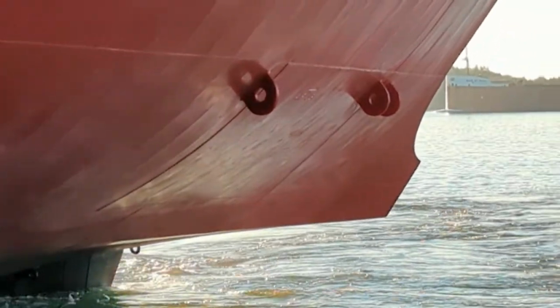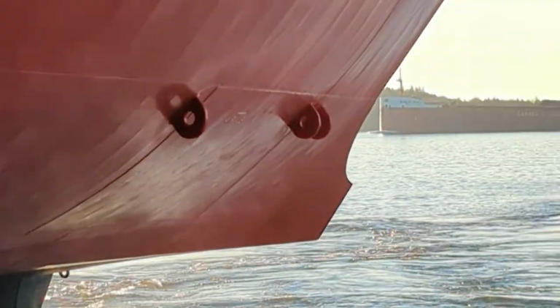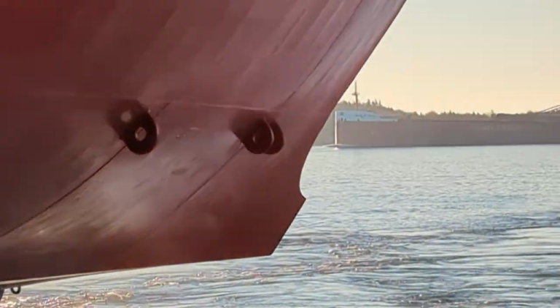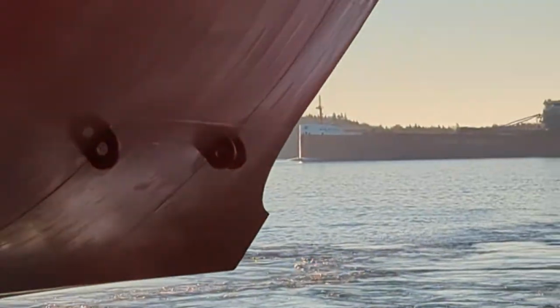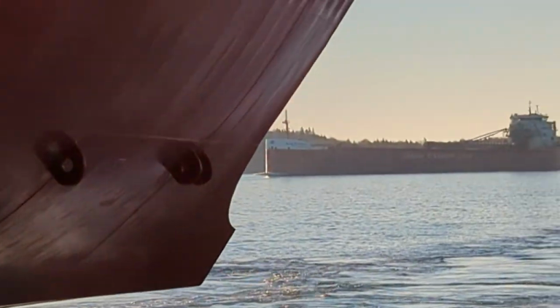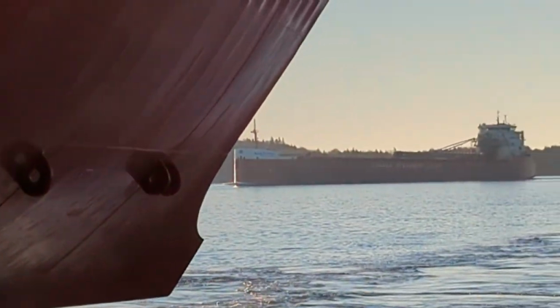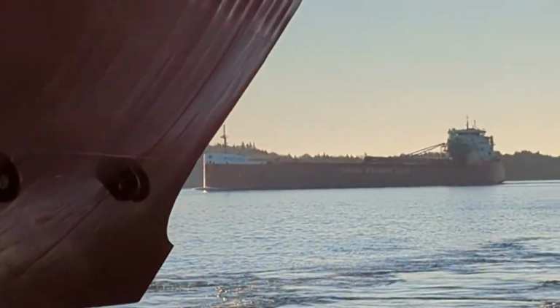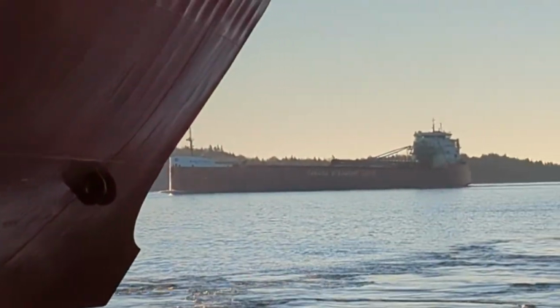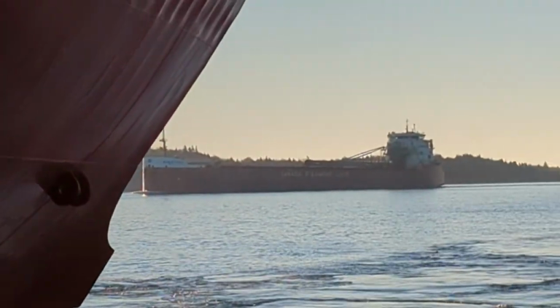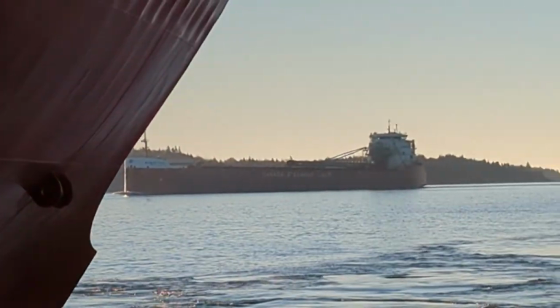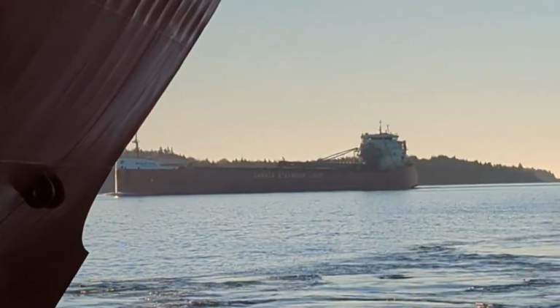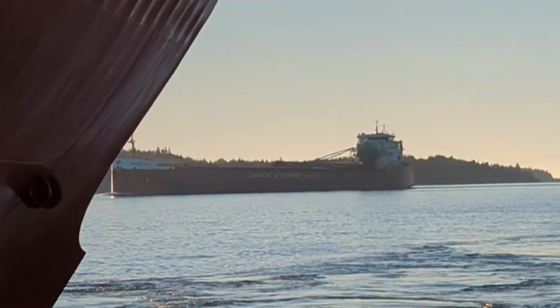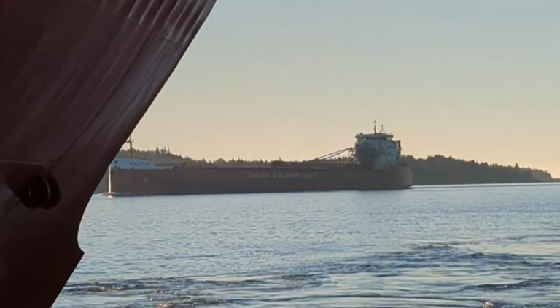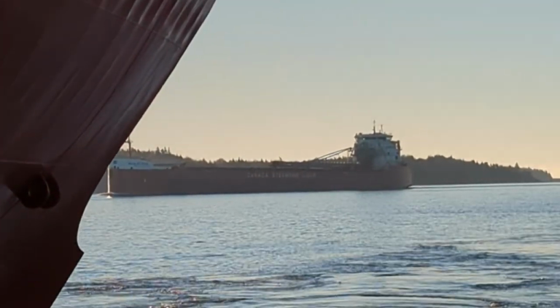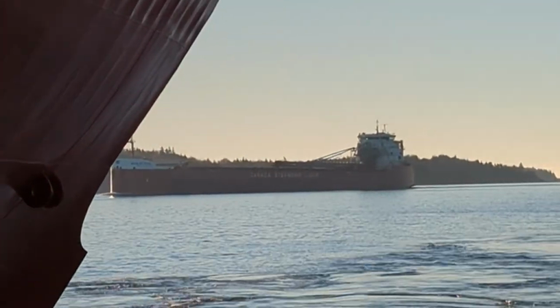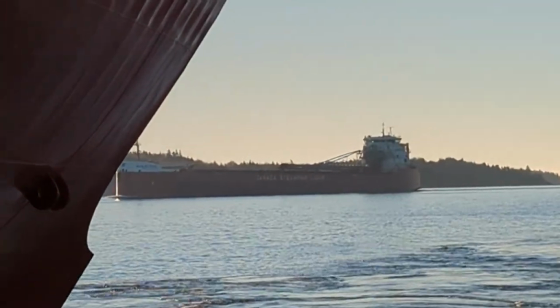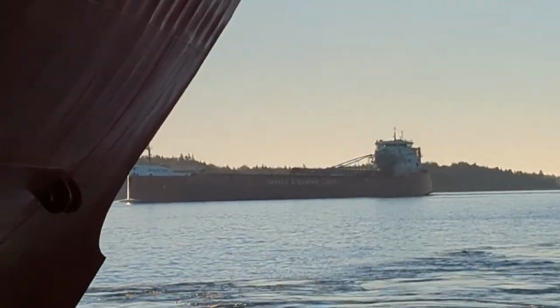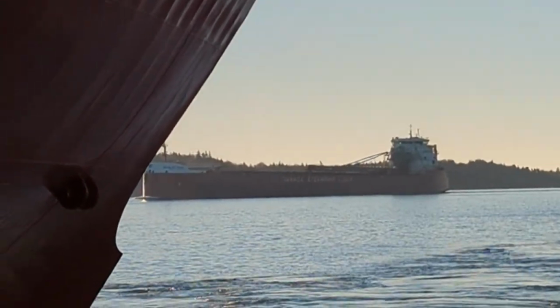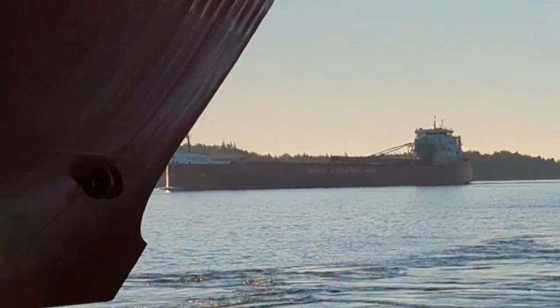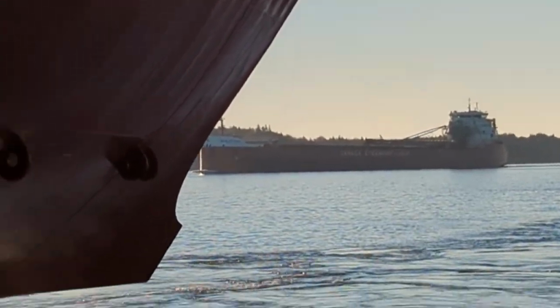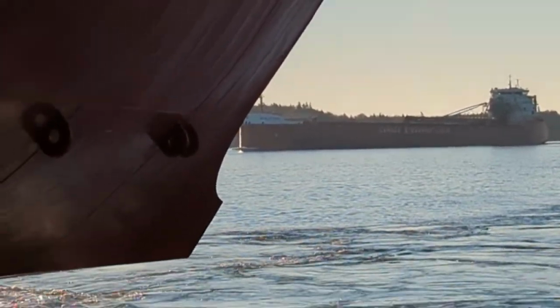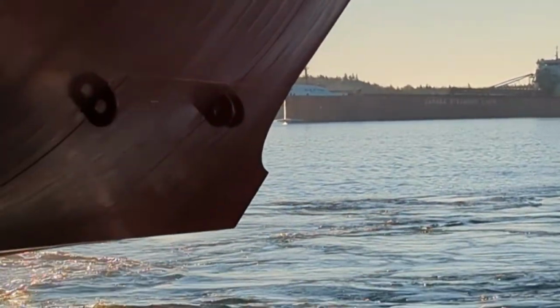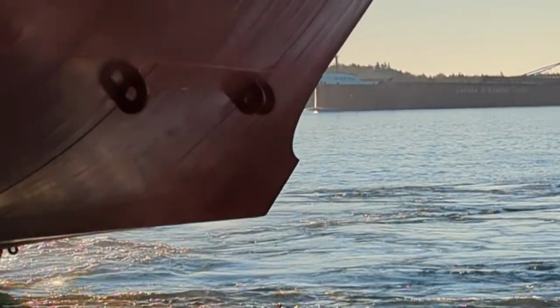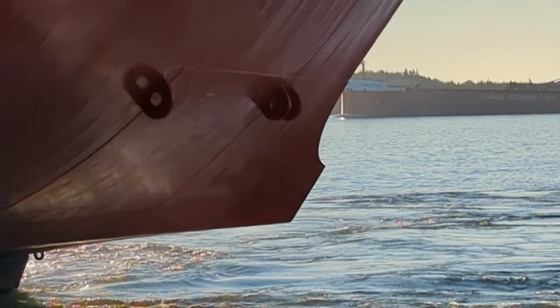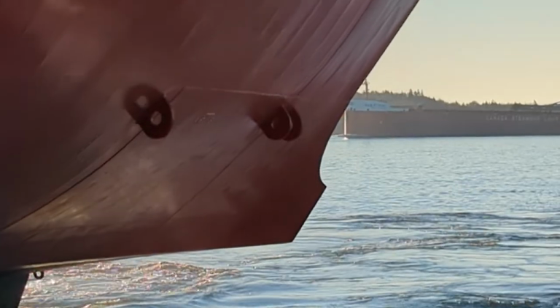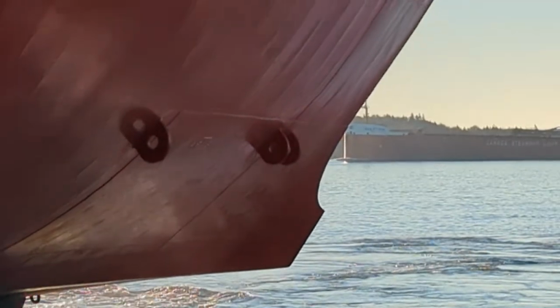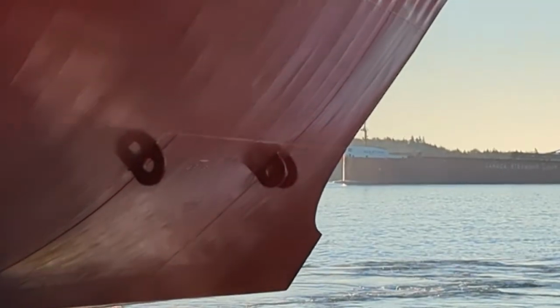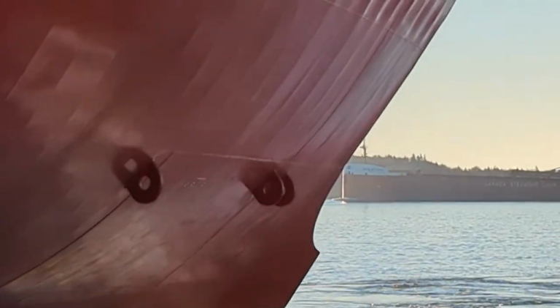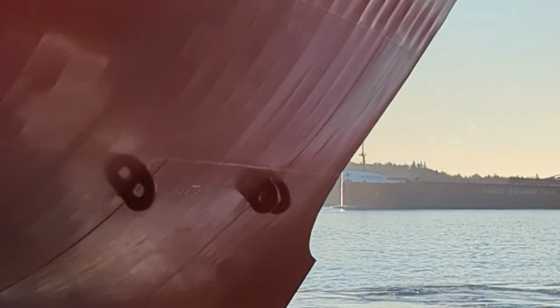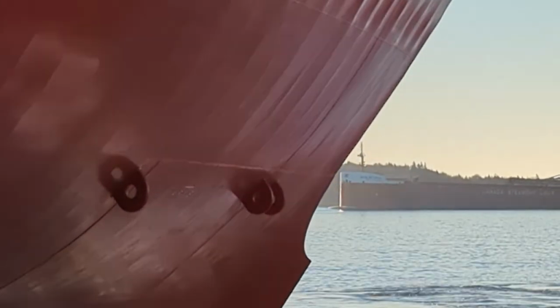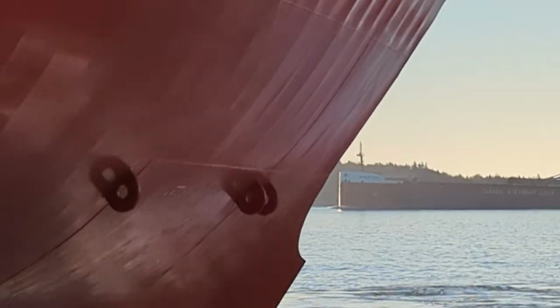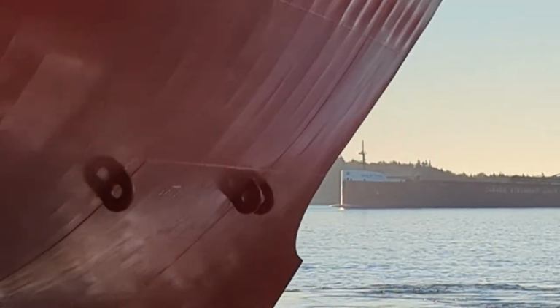There's the old CSL vessel in the background, going for a load of gypsum.